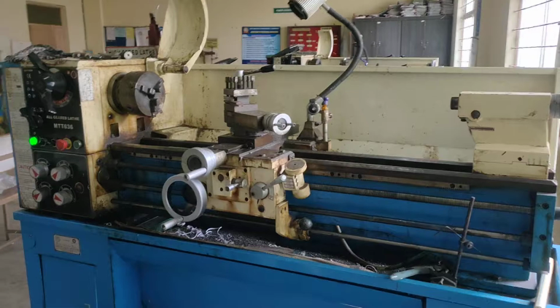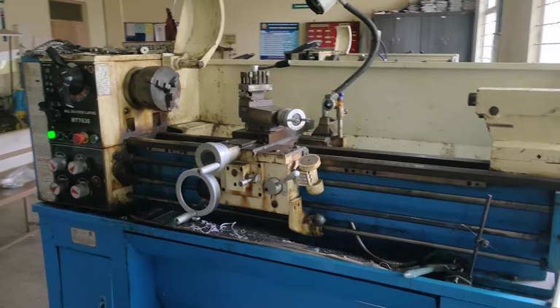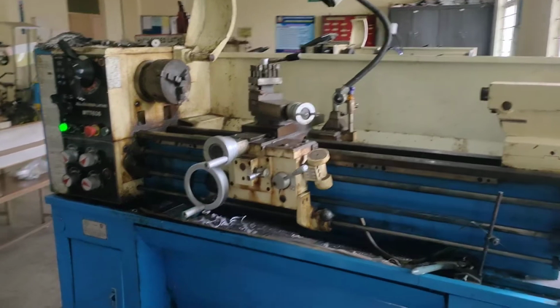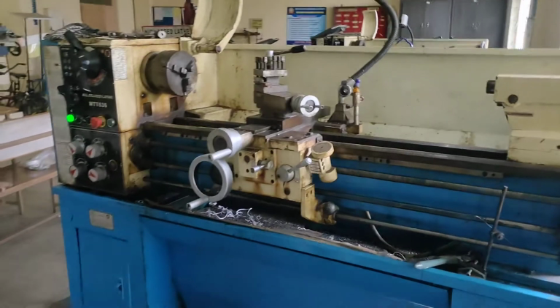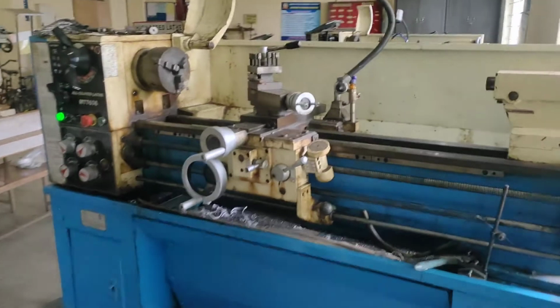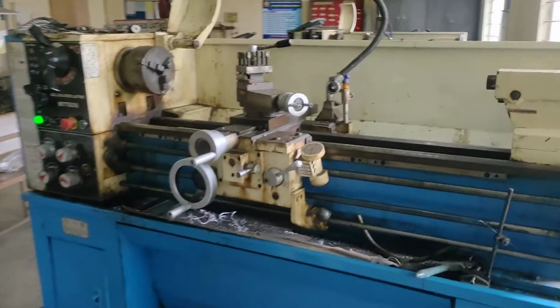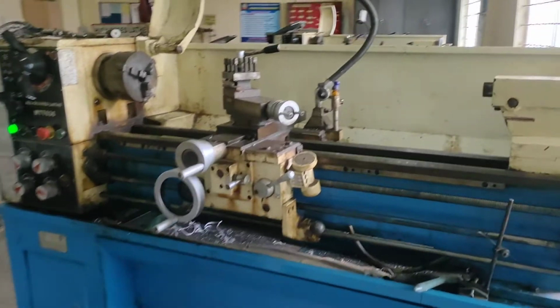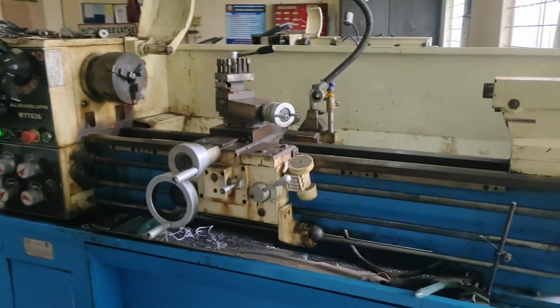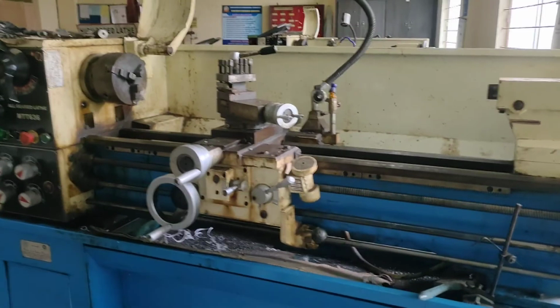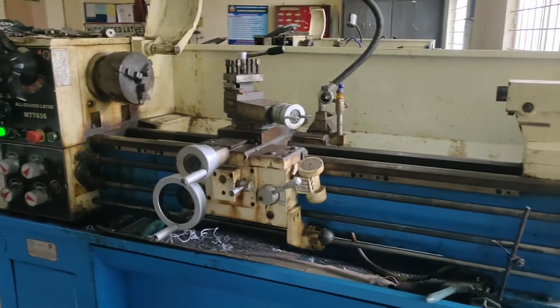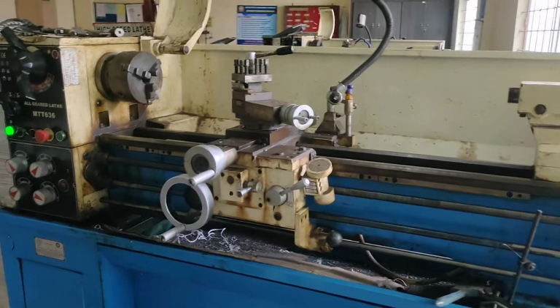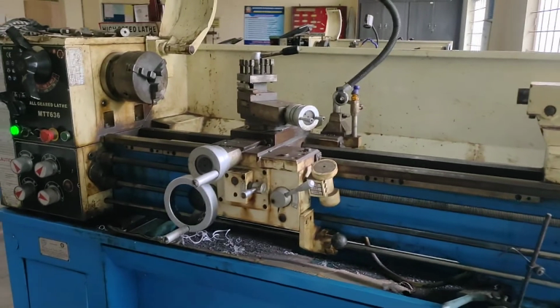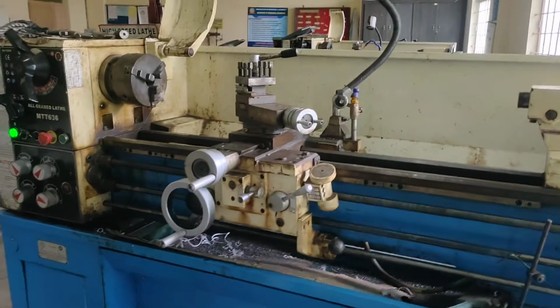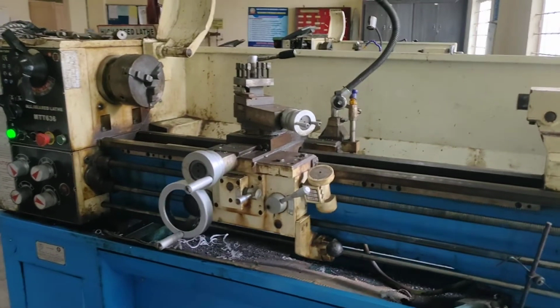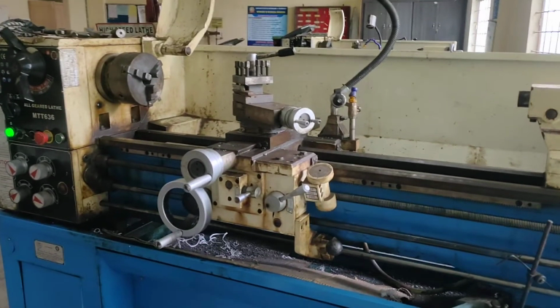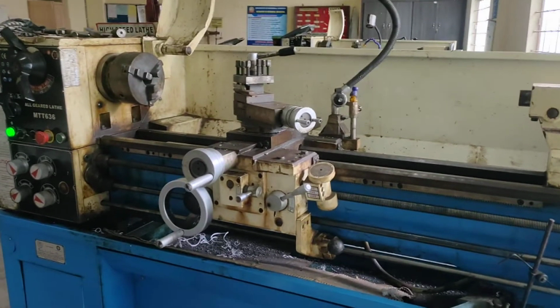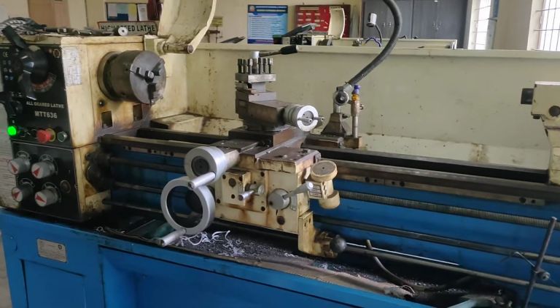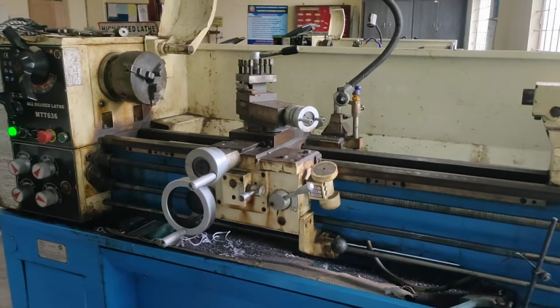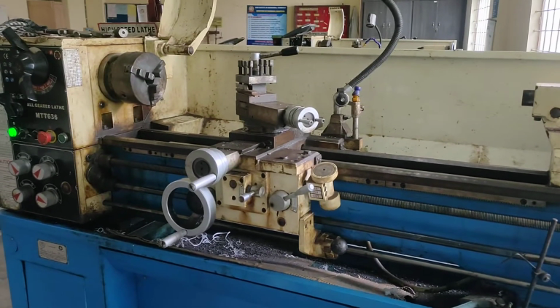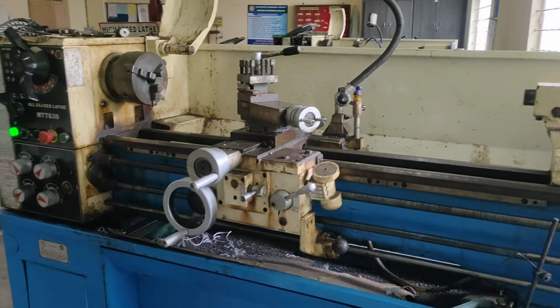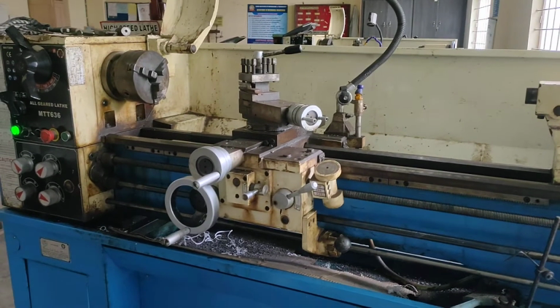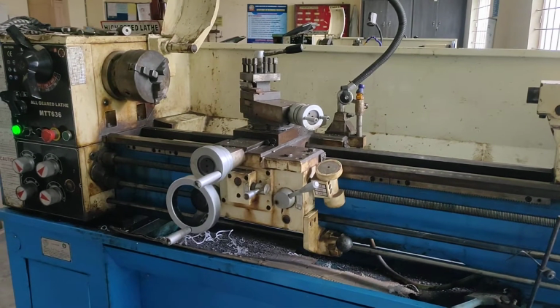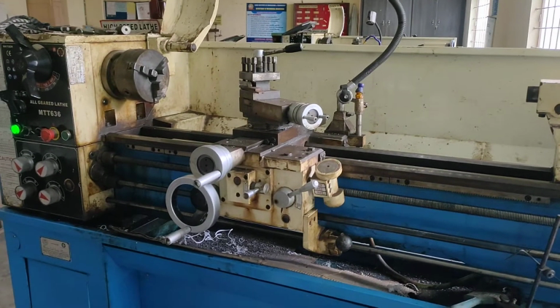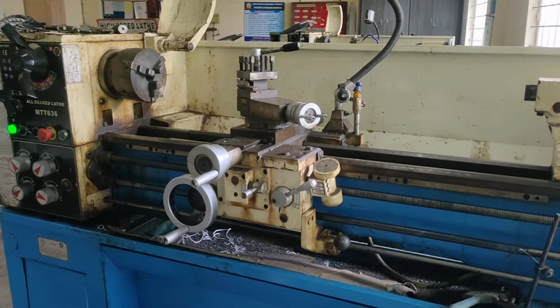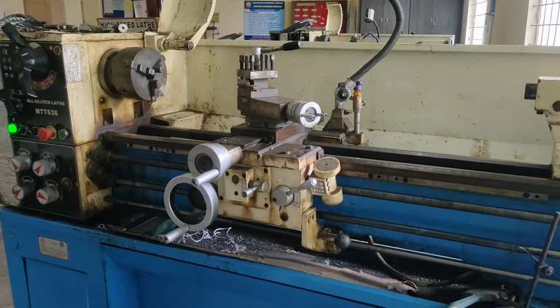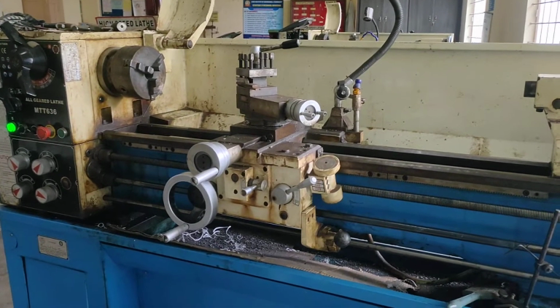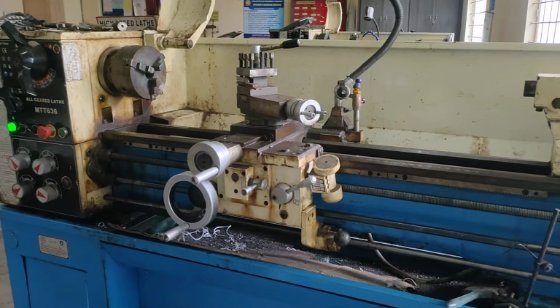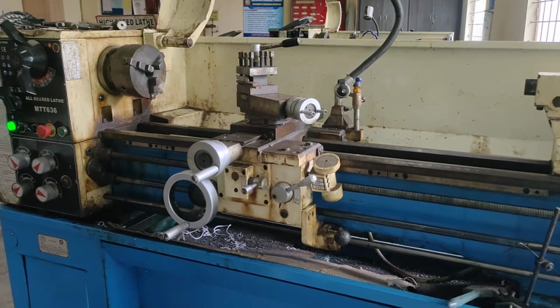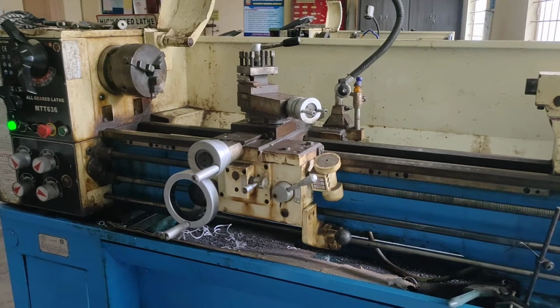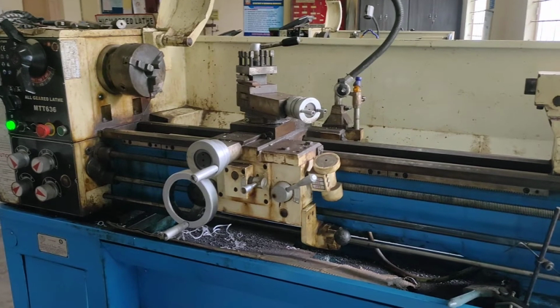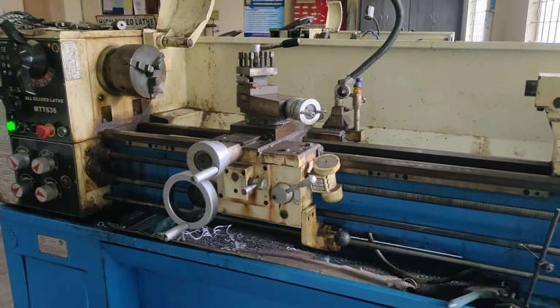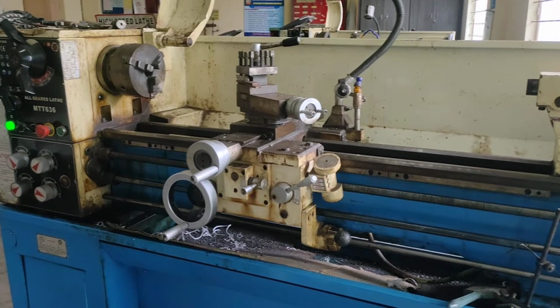Hi friends, today I am going to explain how to do facing operation. Facing is one of the lathe operations.